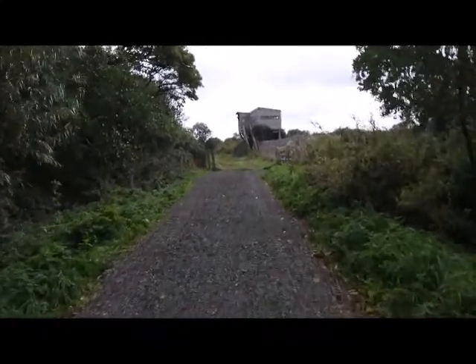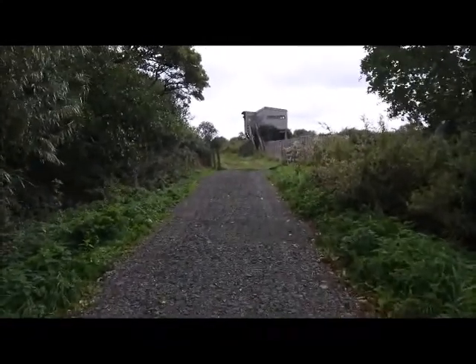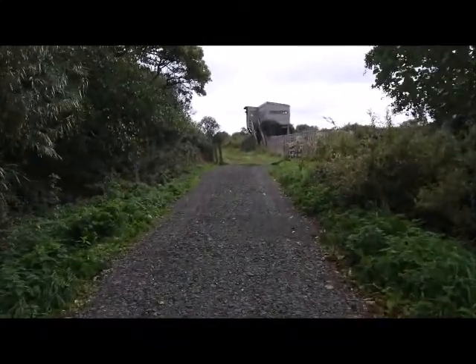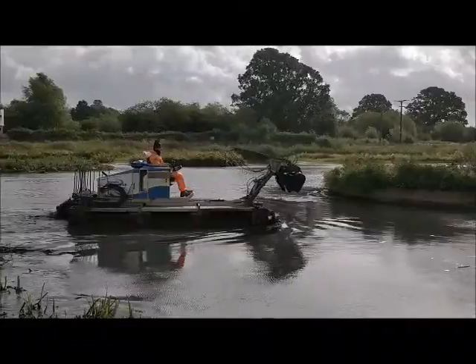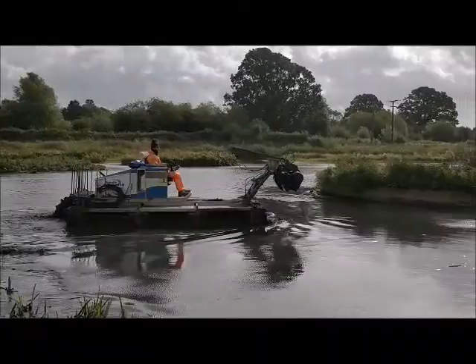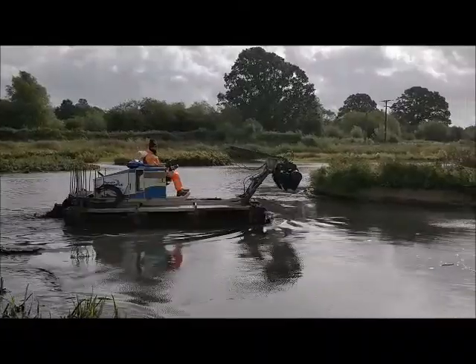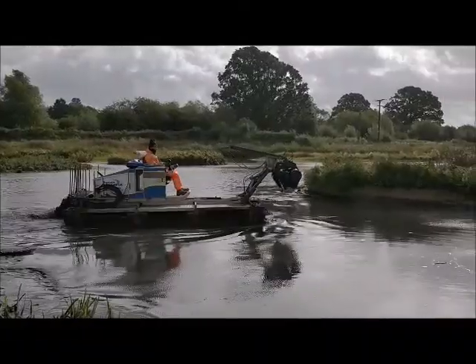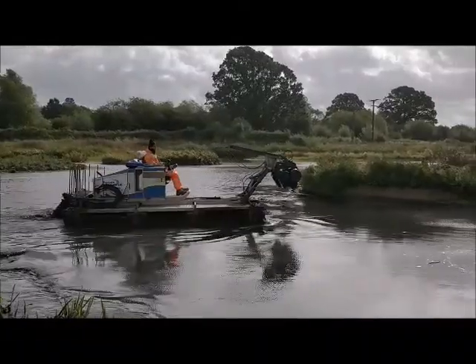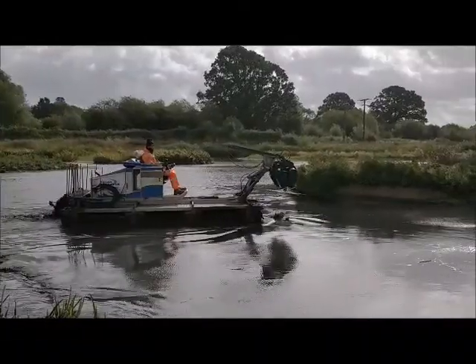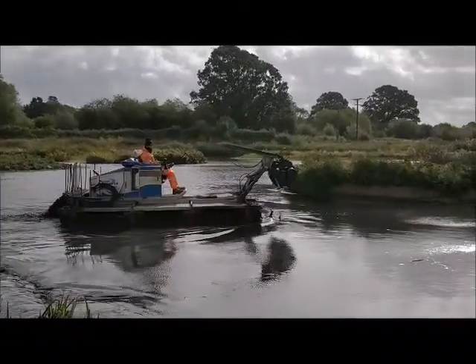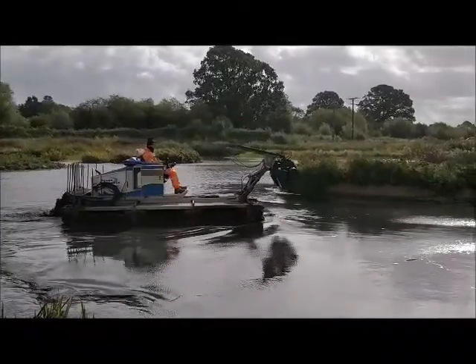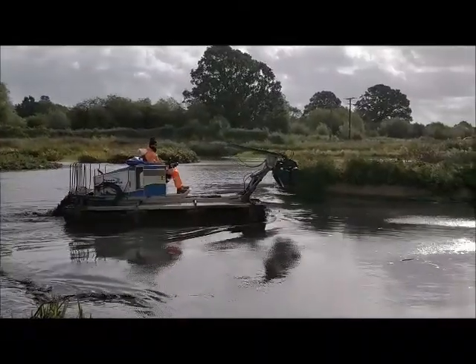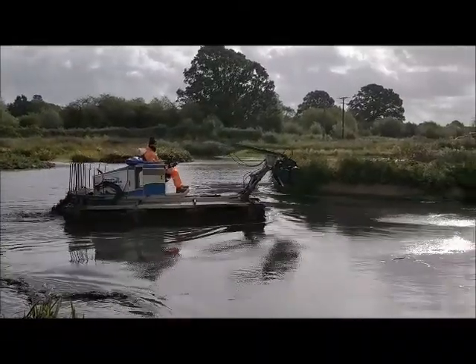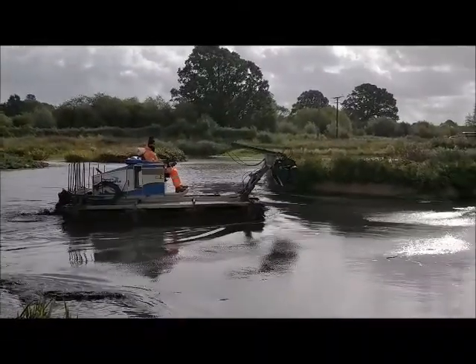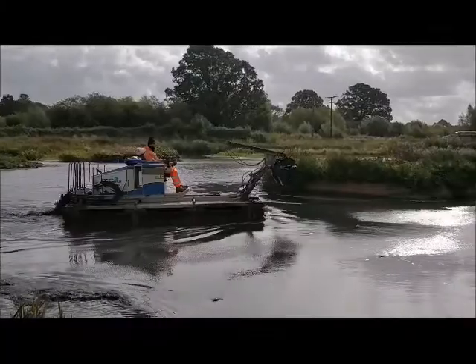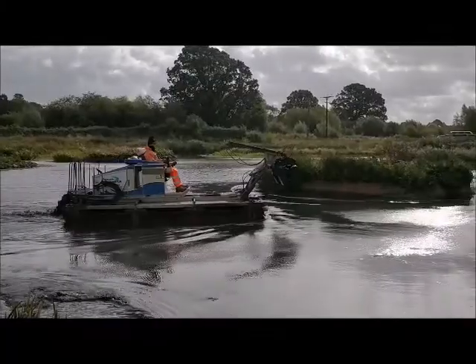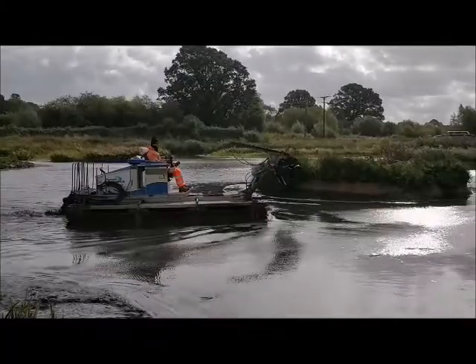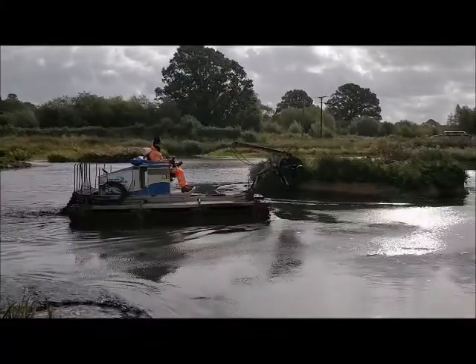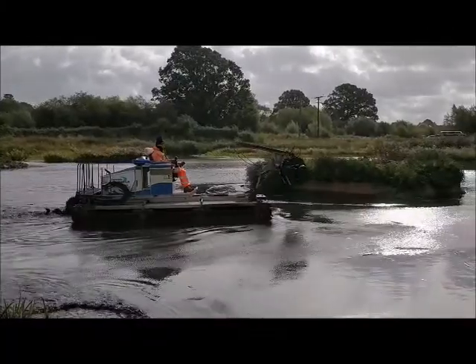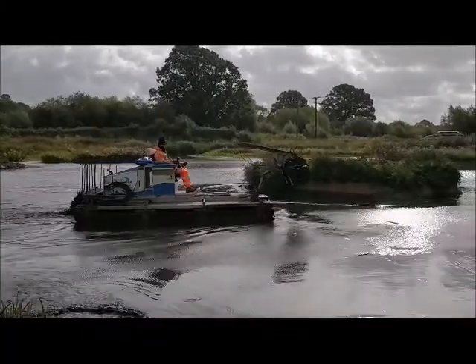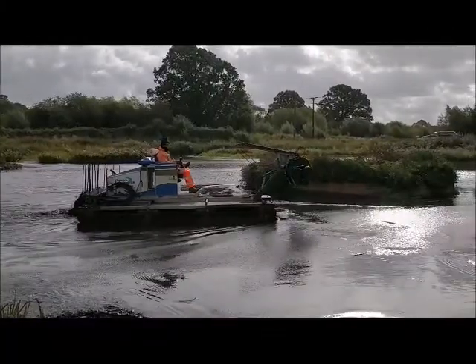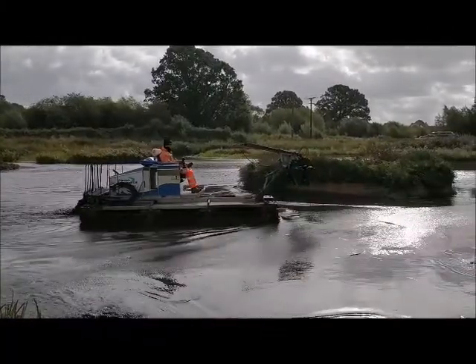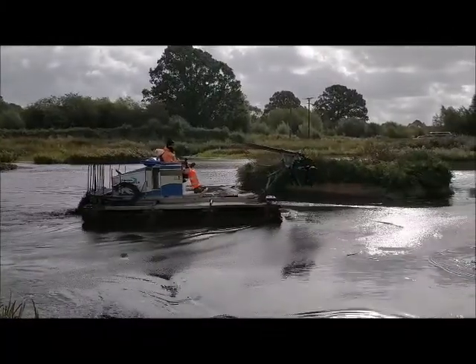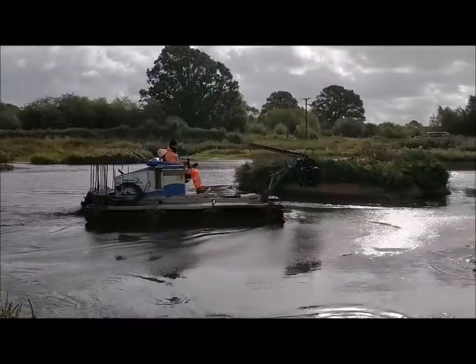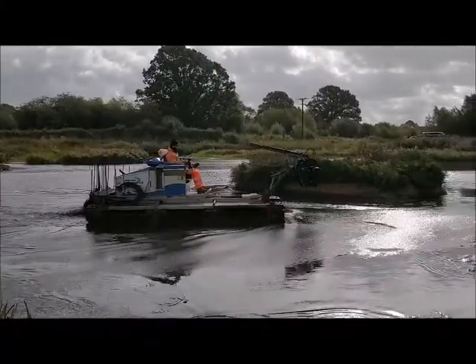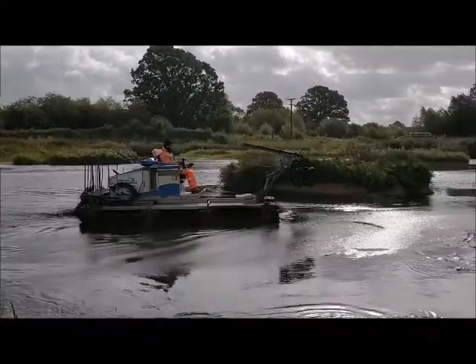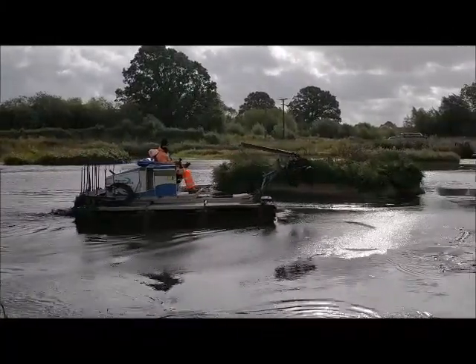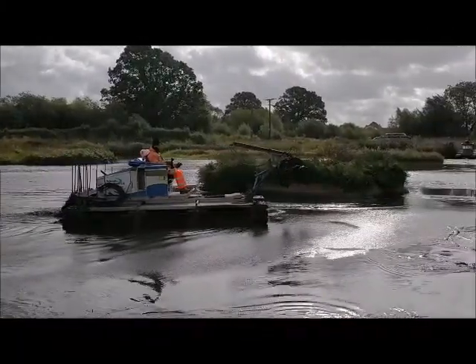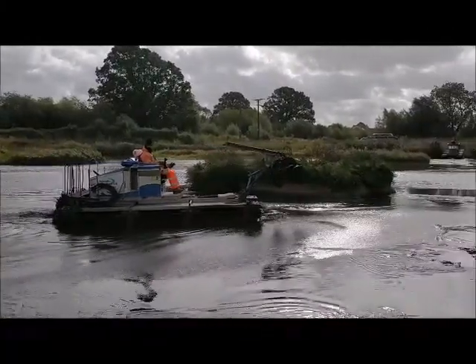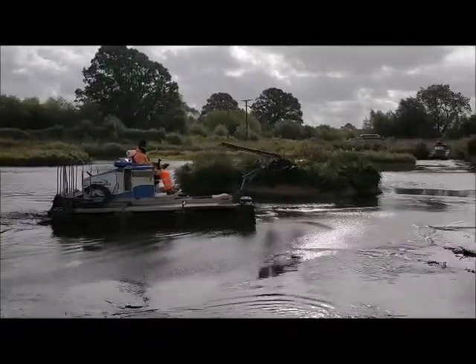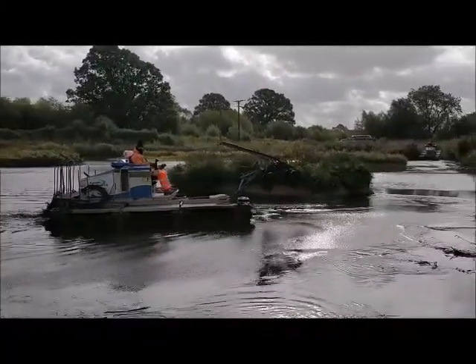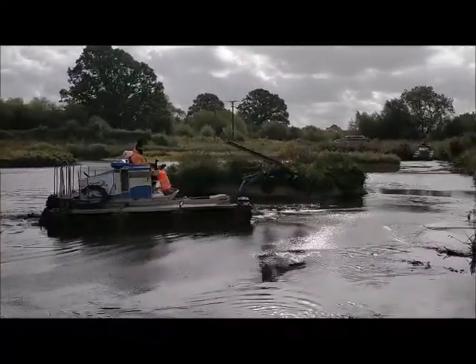Right now, specialist machinery is accessing the site using the track to restore islands on the reserve.